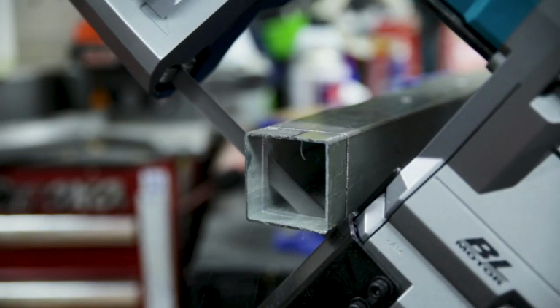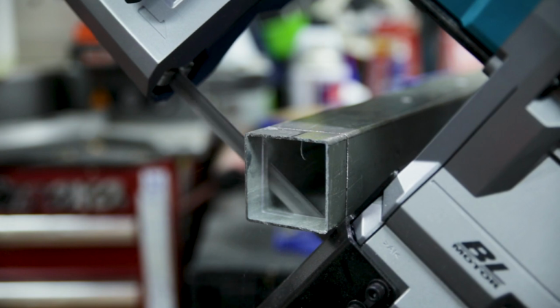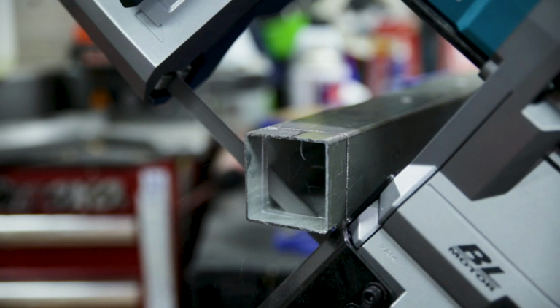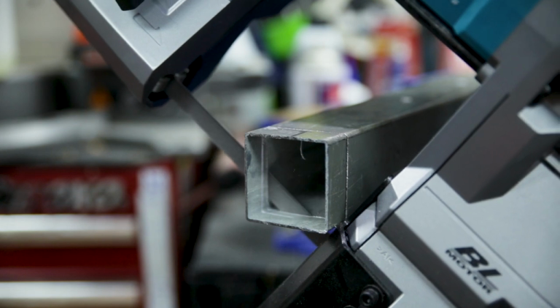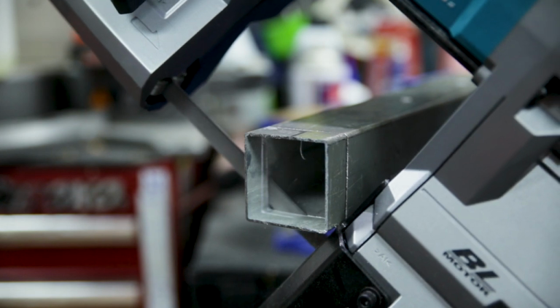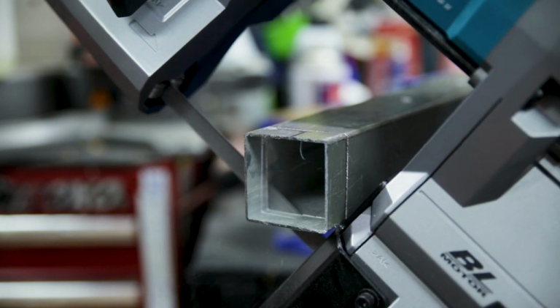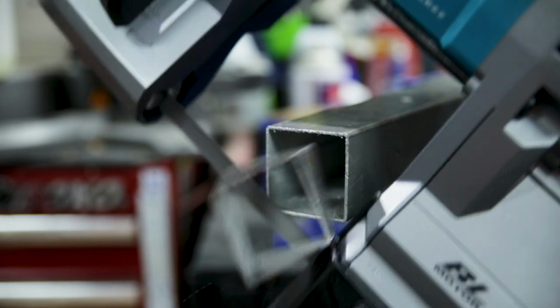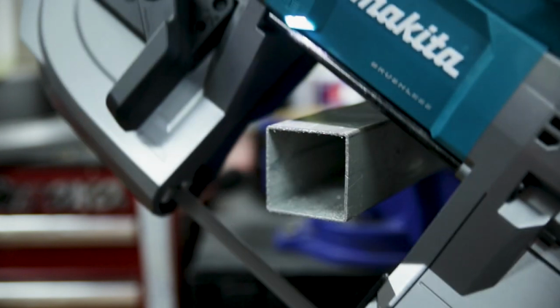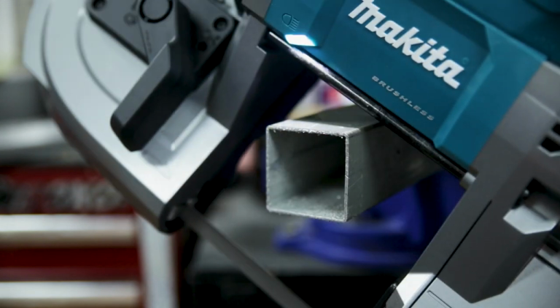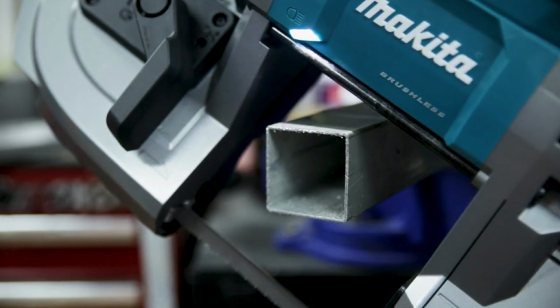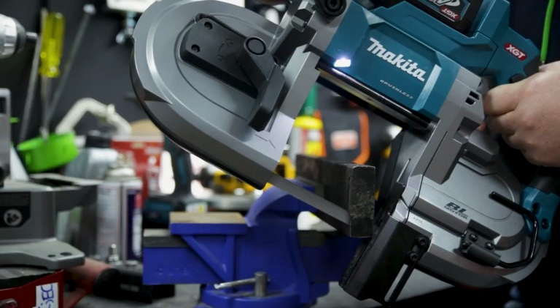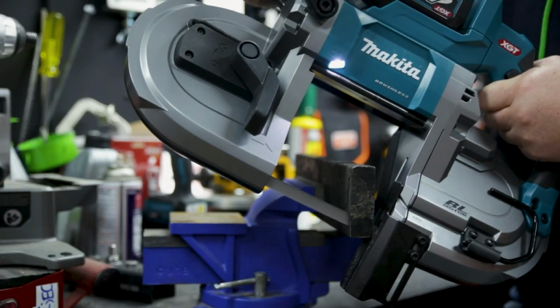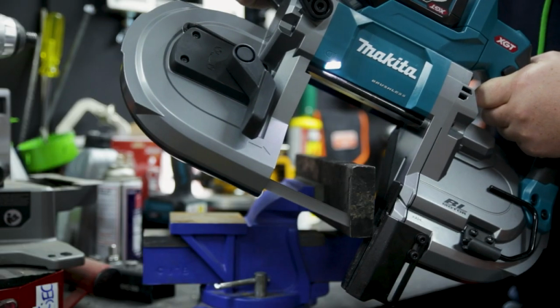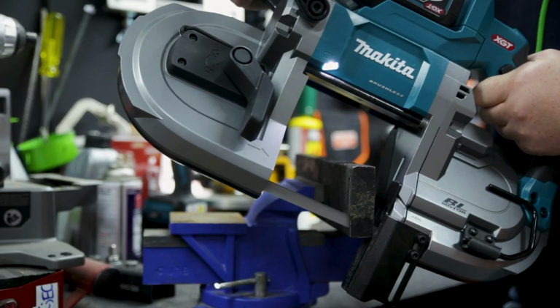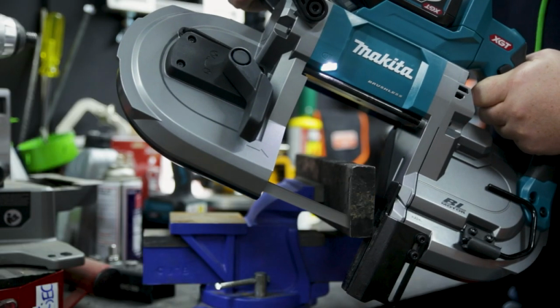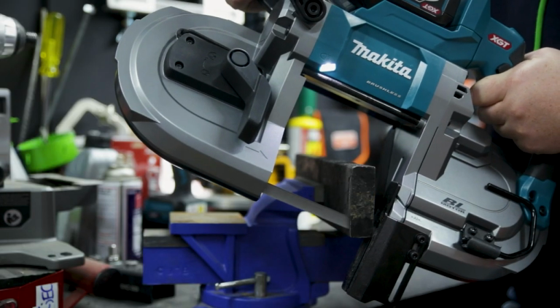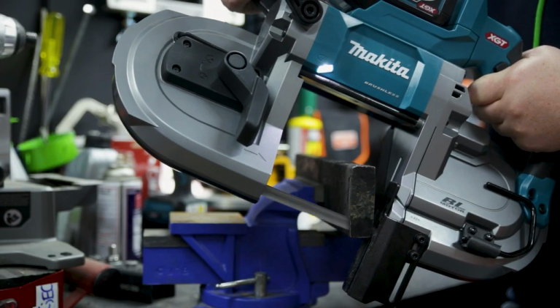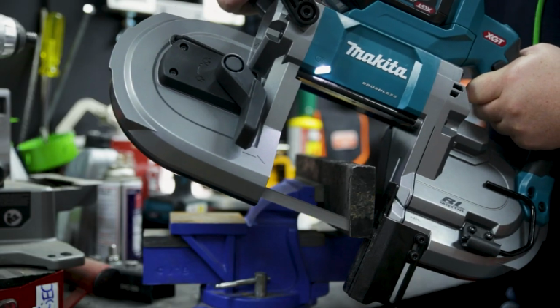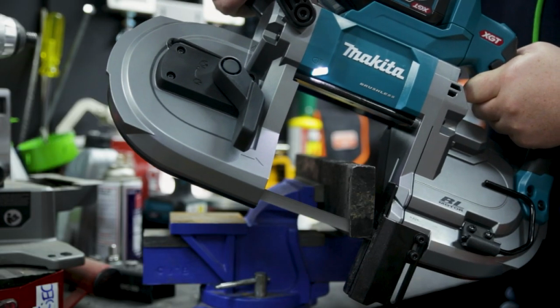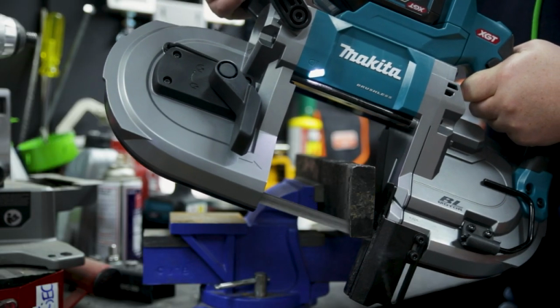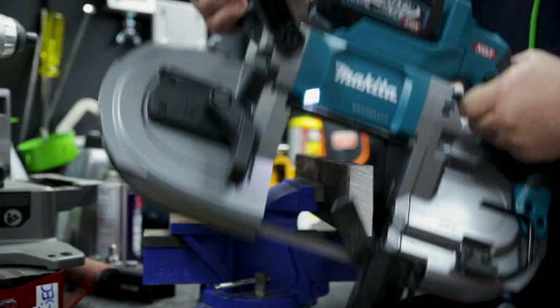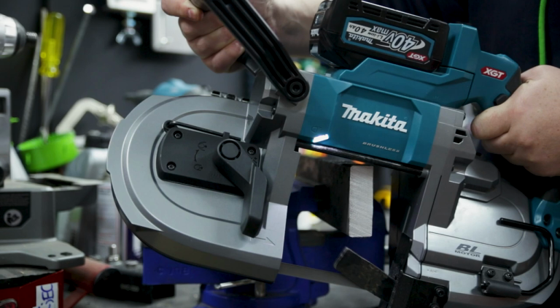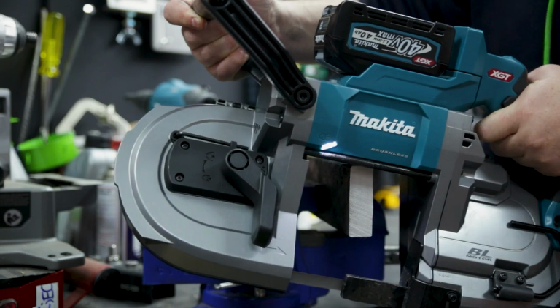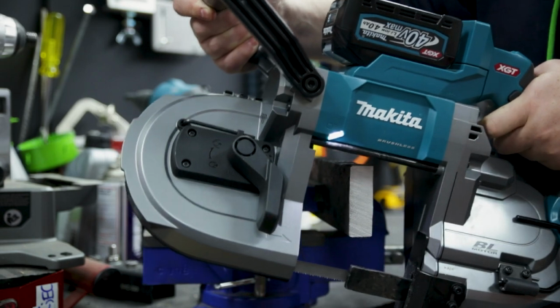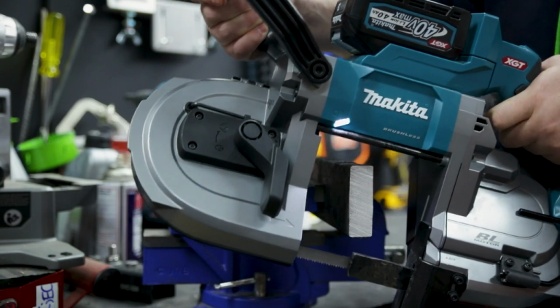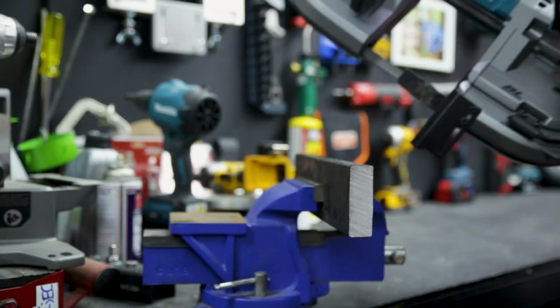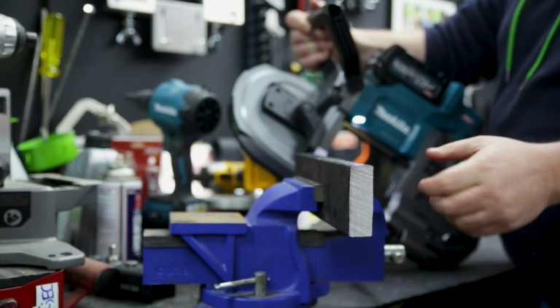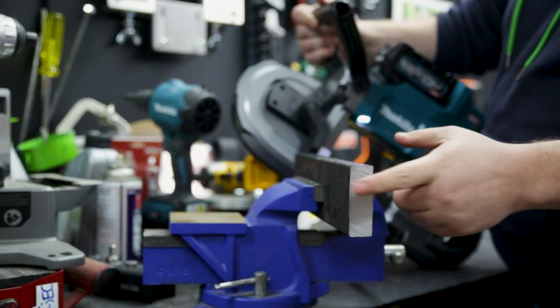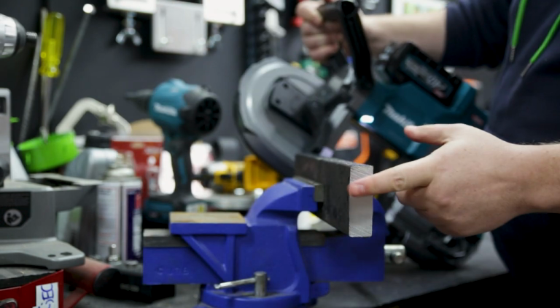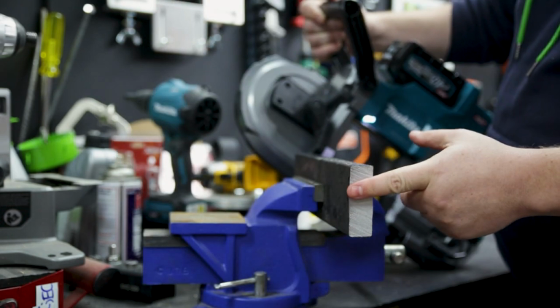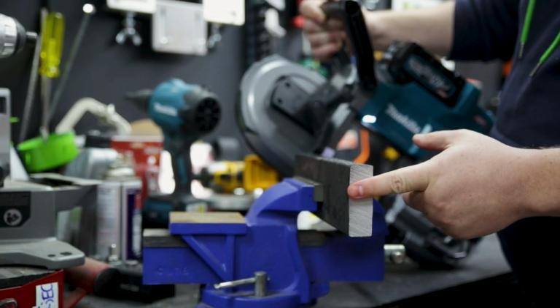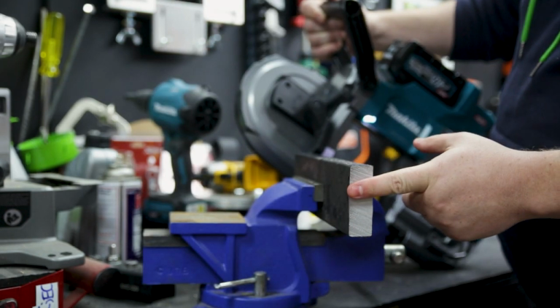A big advantage of using a bandsaw like this one is it's cold cutting. There's no sparks, no chance of burning yourself, and no hot works permit required.